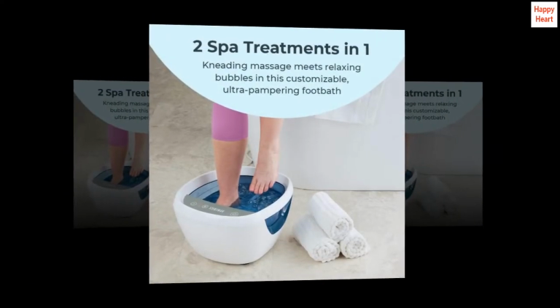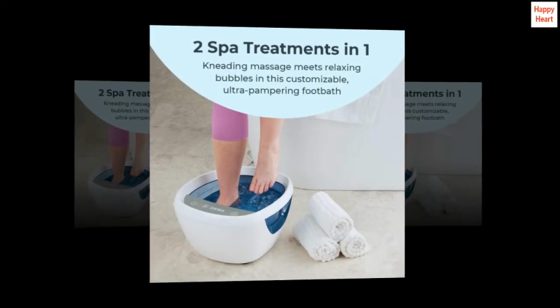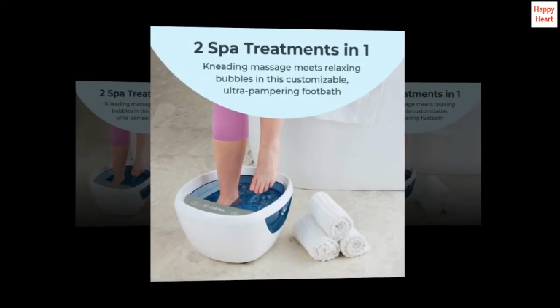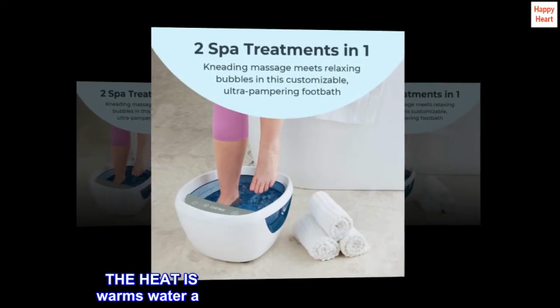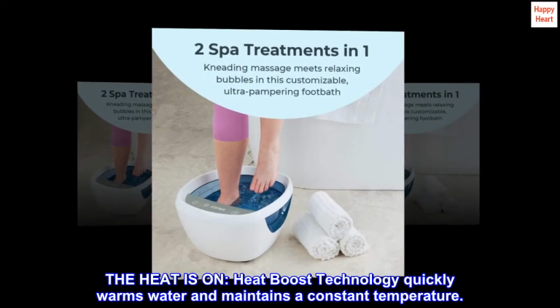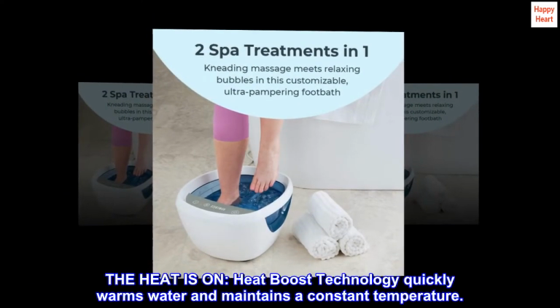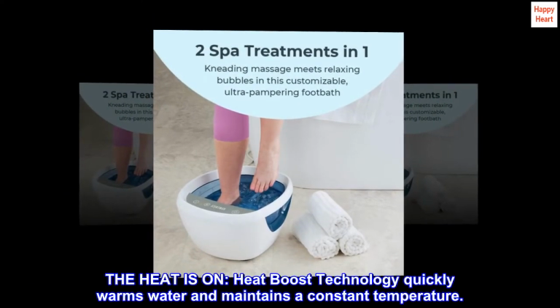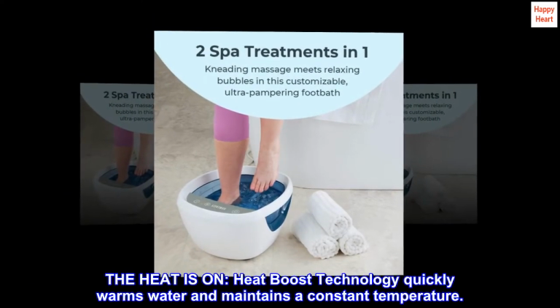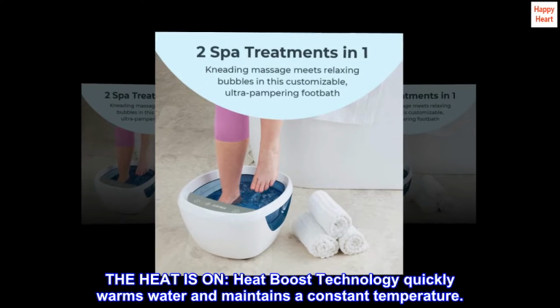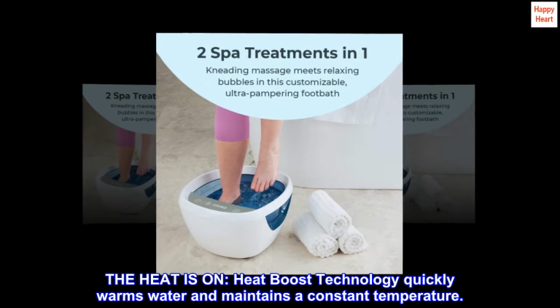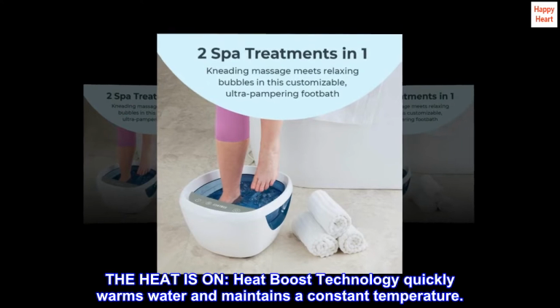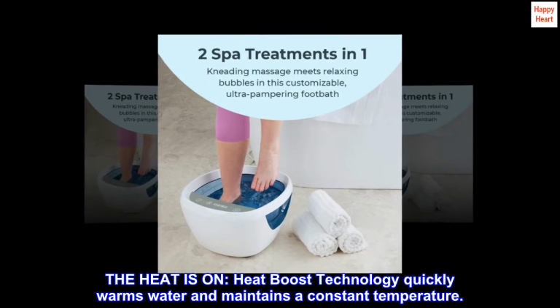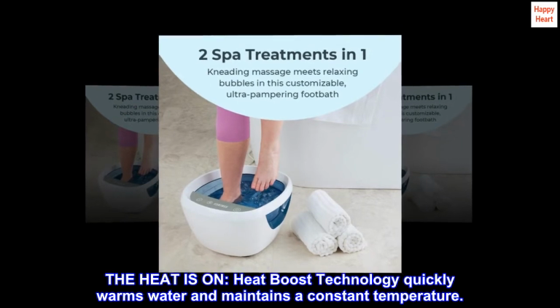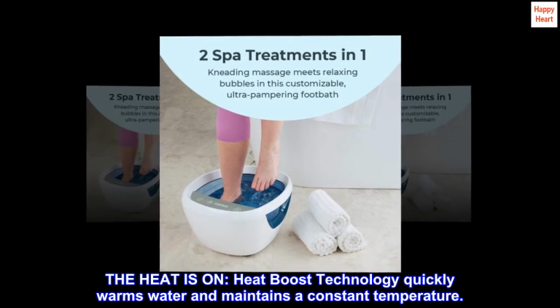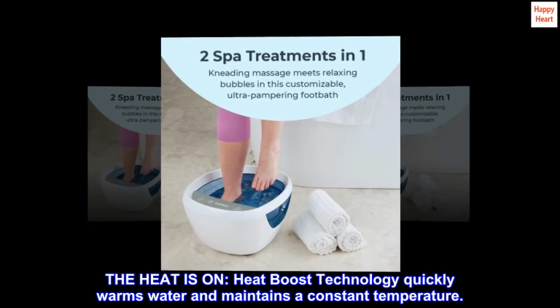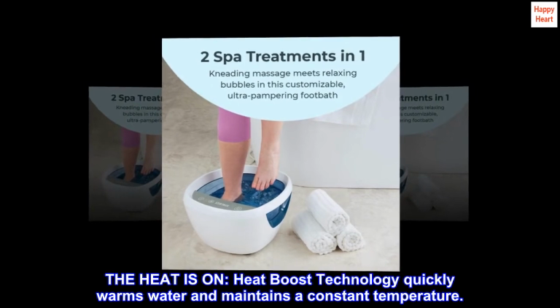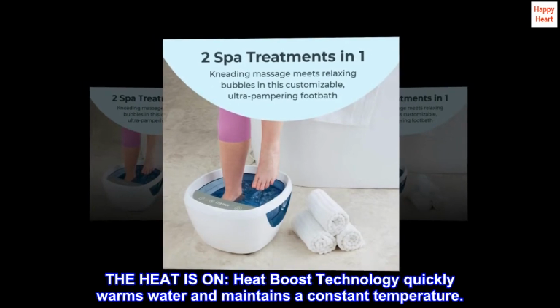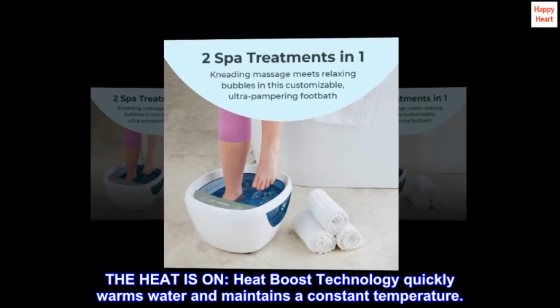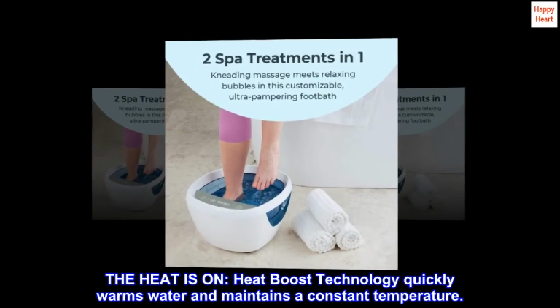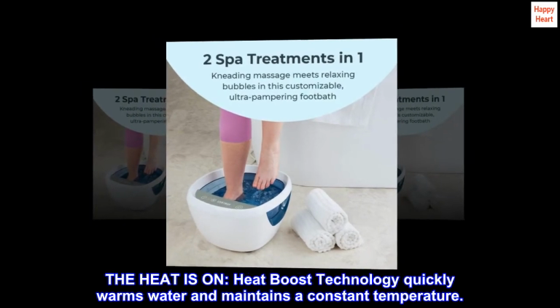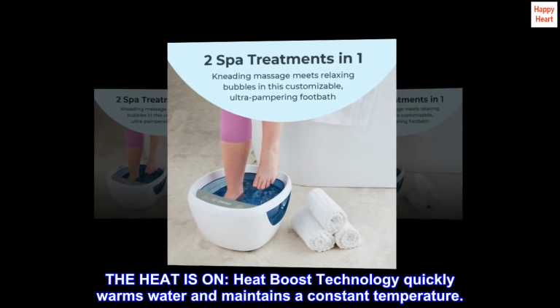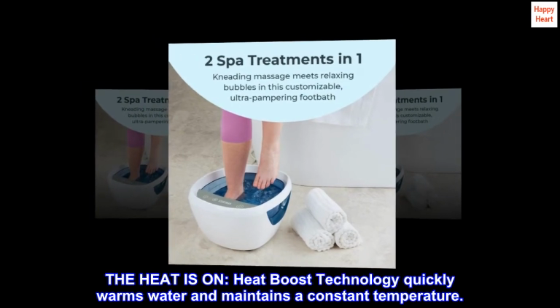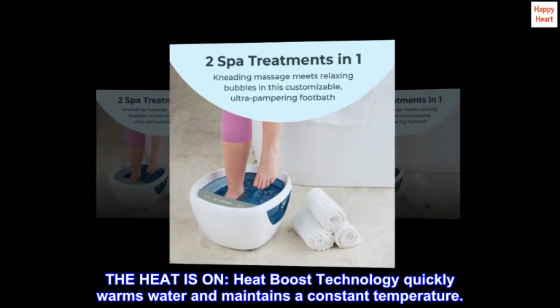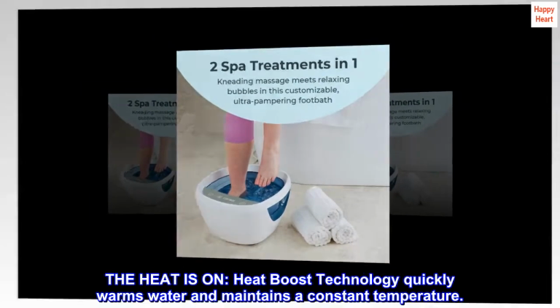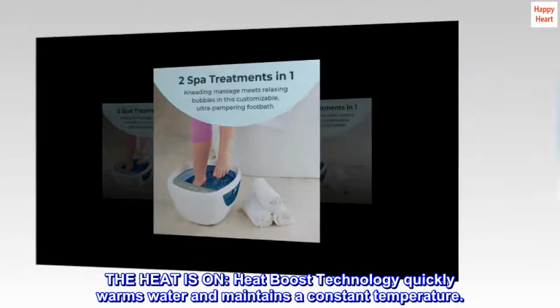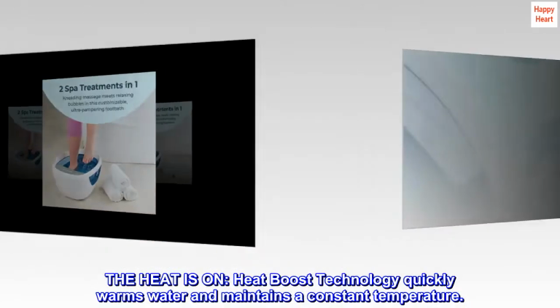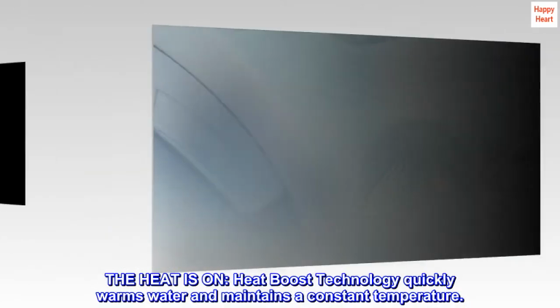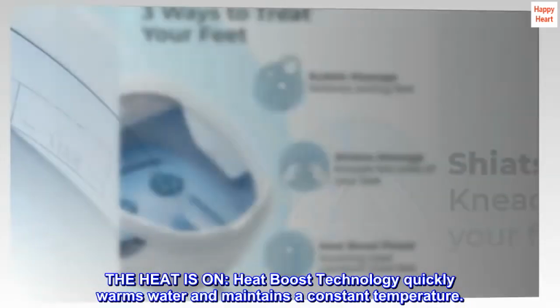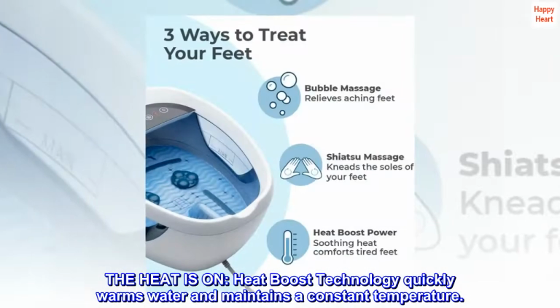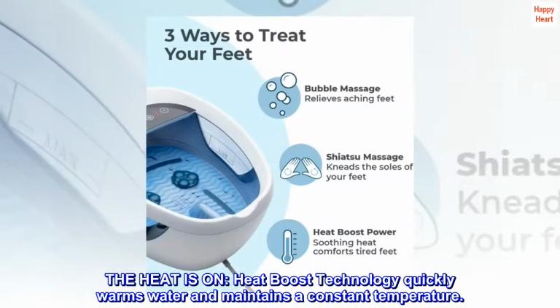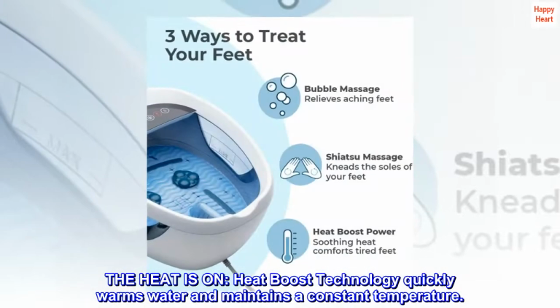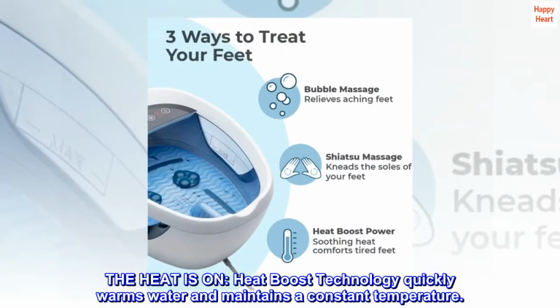The heat is on. Heat boost technology quickly warms water and maintains a constant temperature.